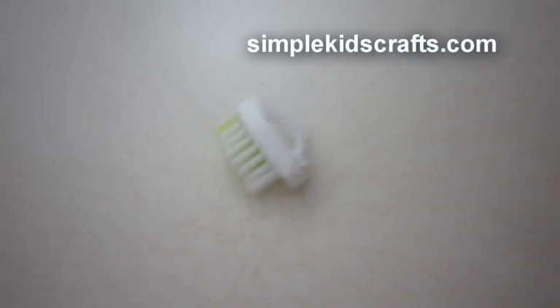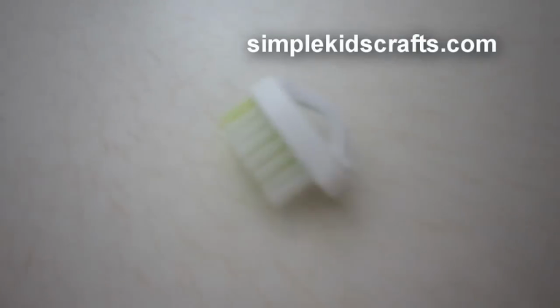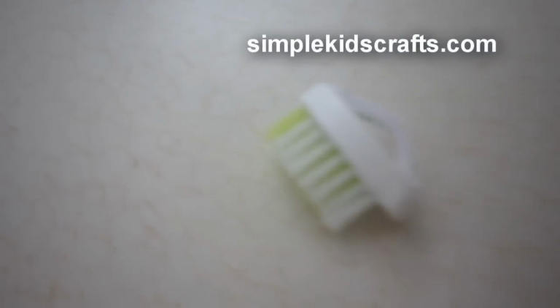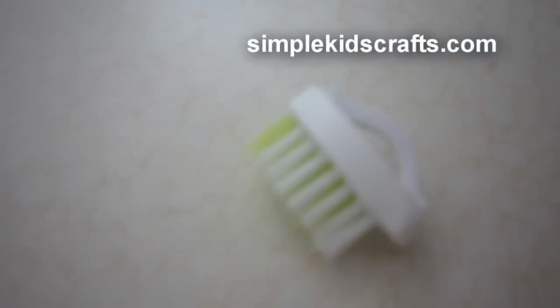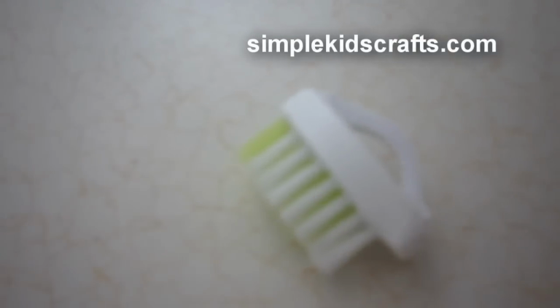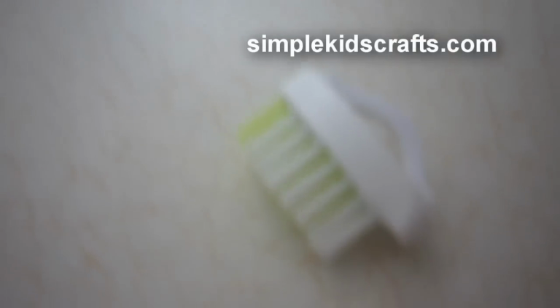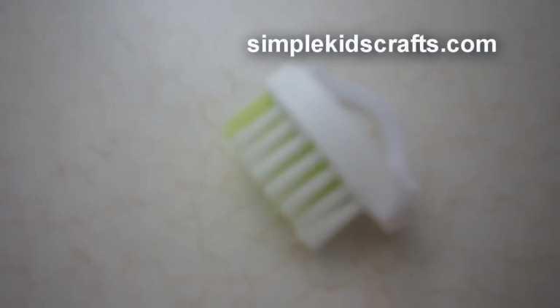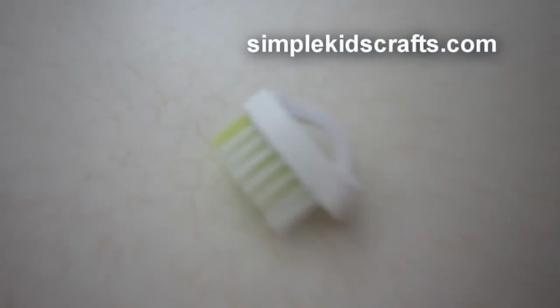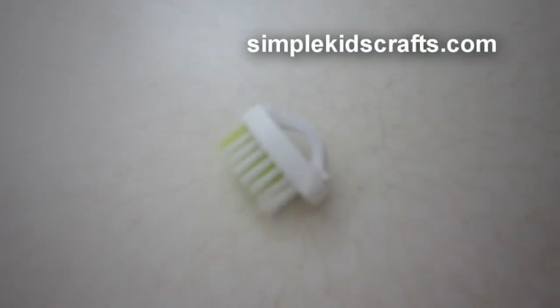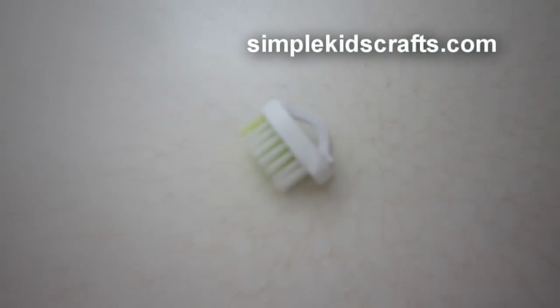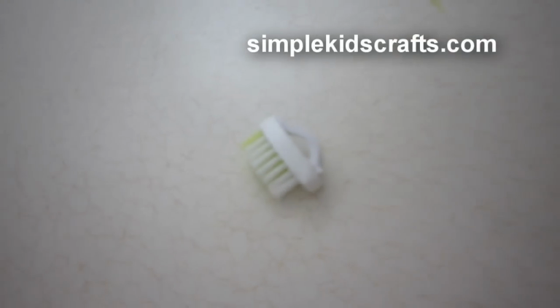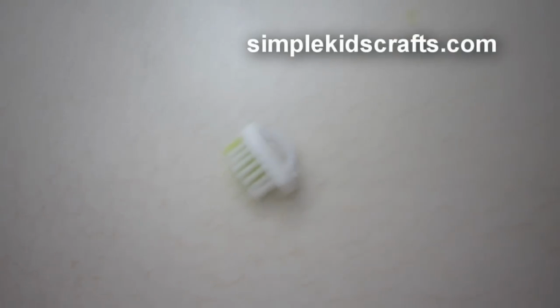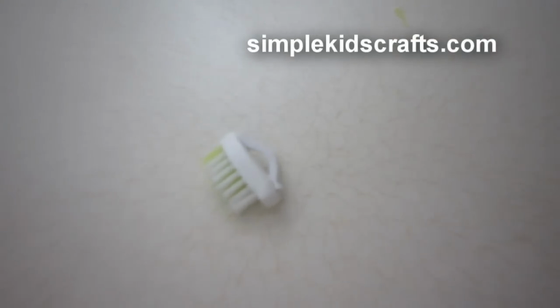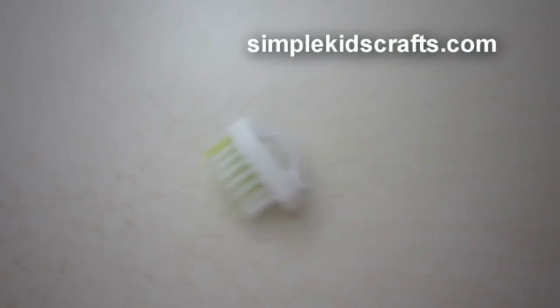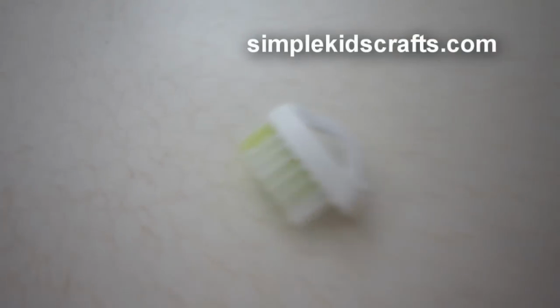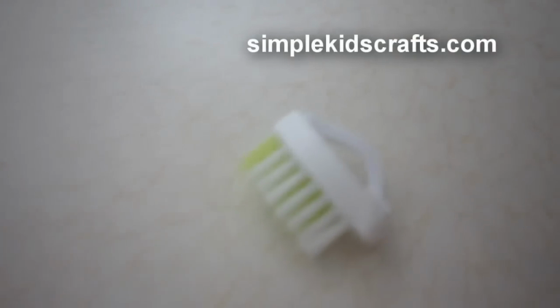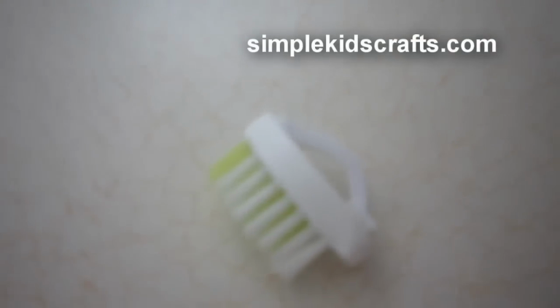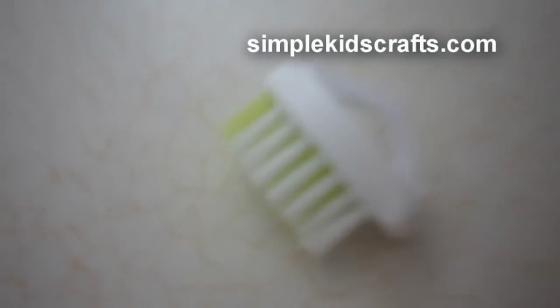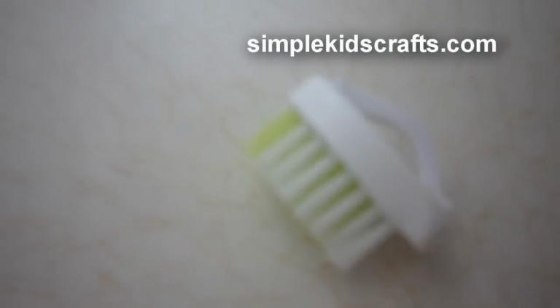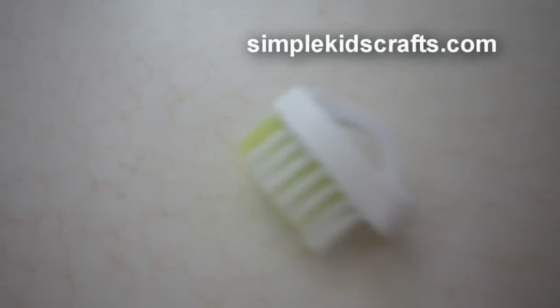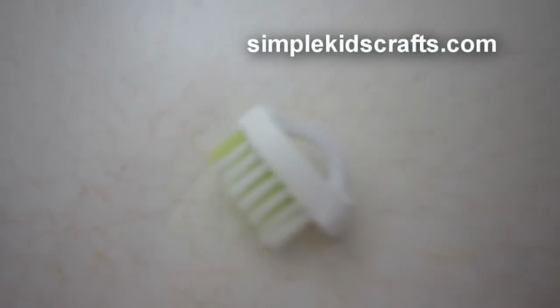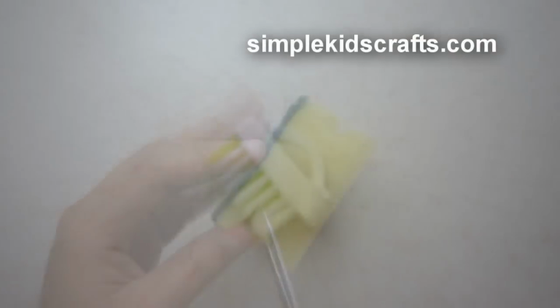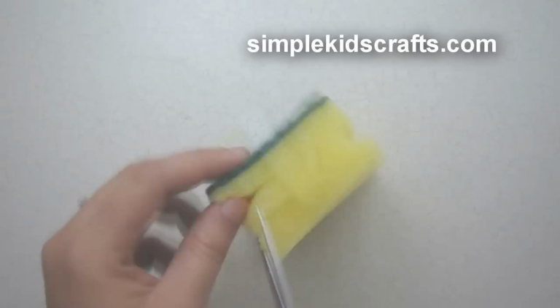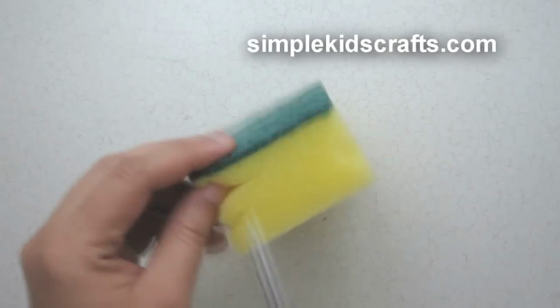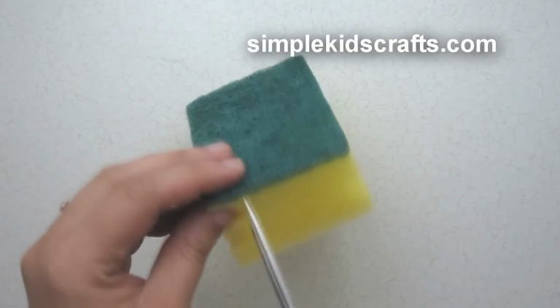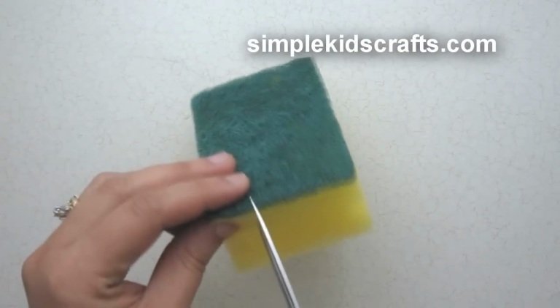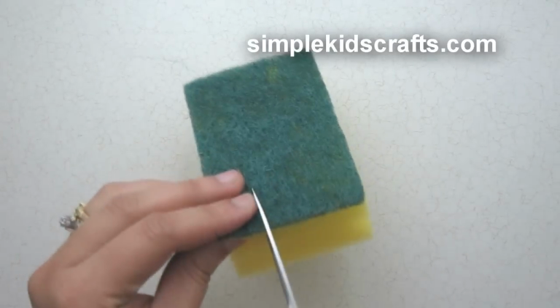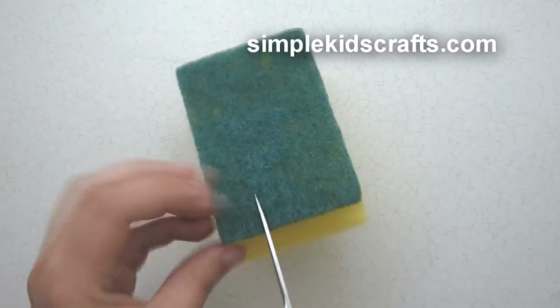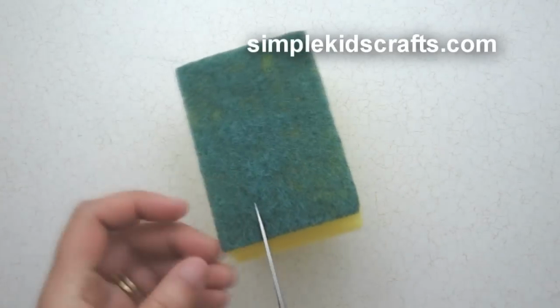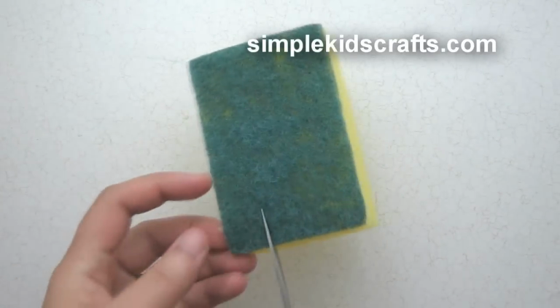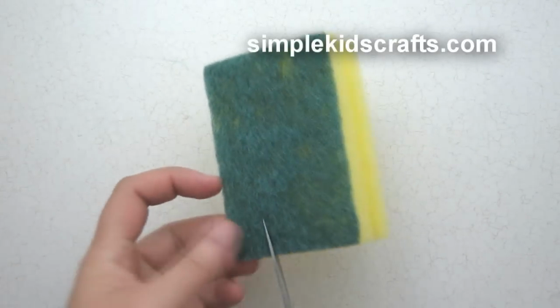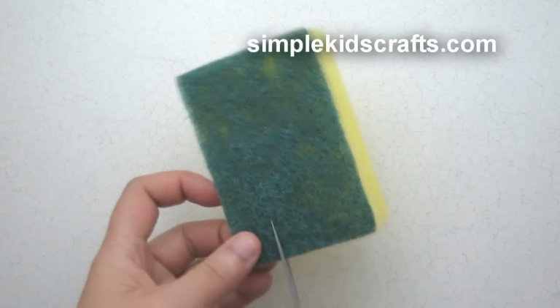If we do this, these are the end results. As you can see, our brush looks like a real life-size brush.